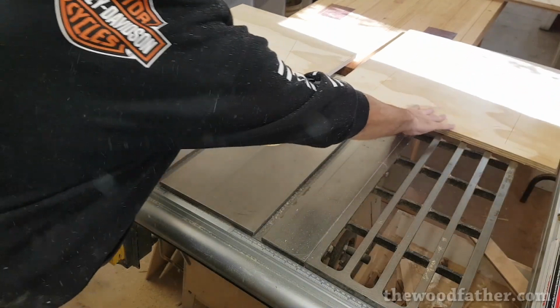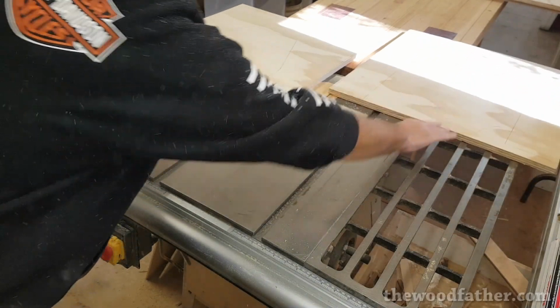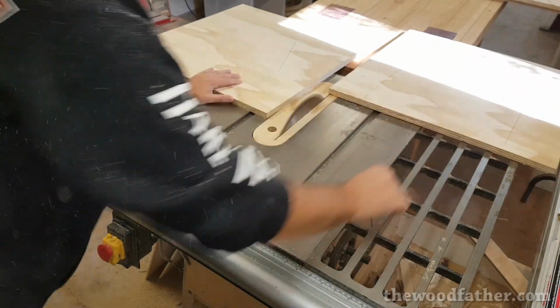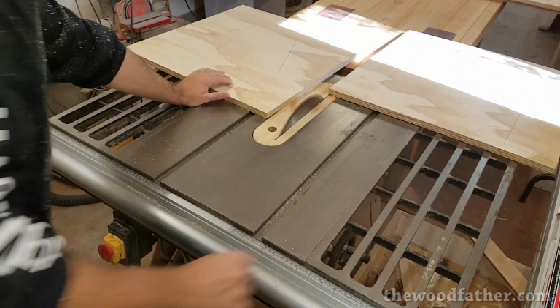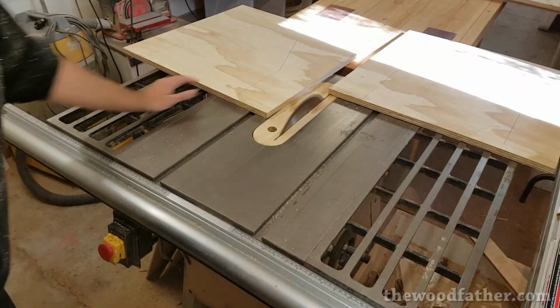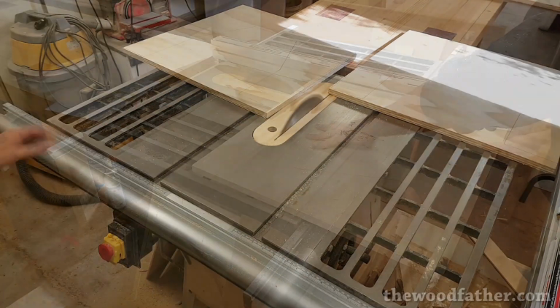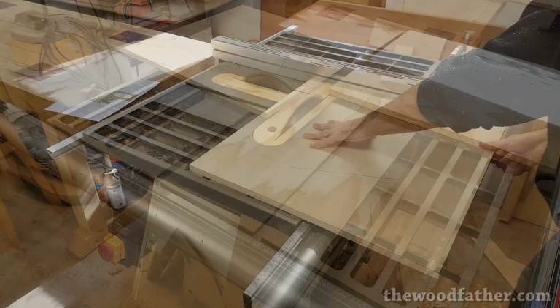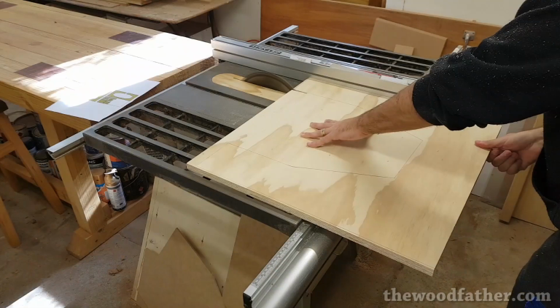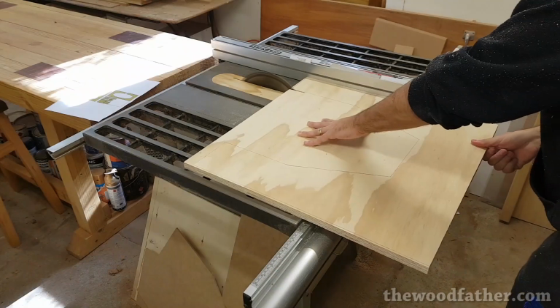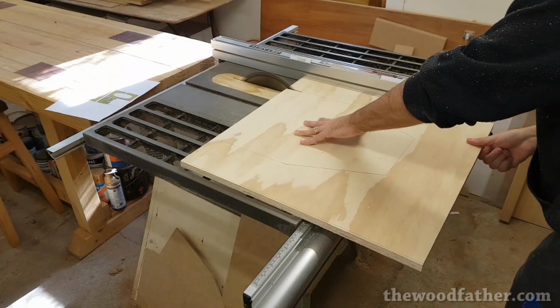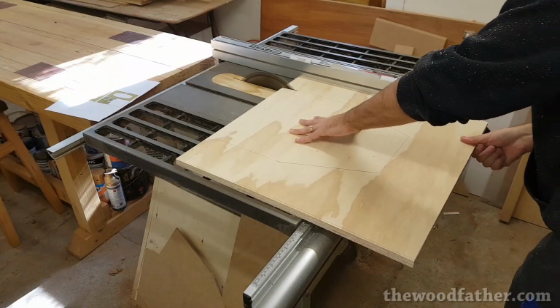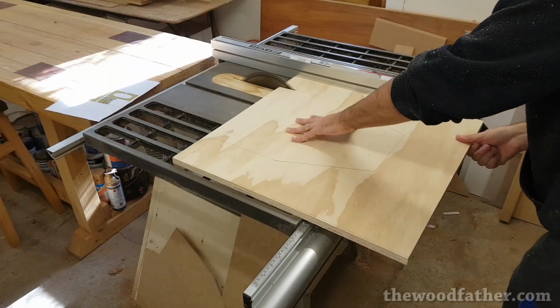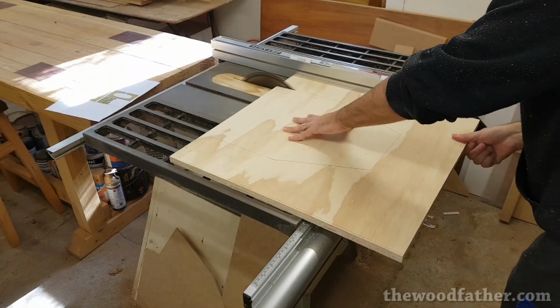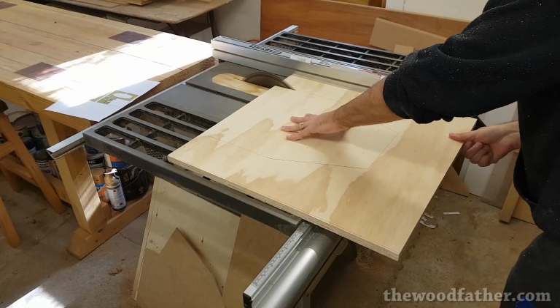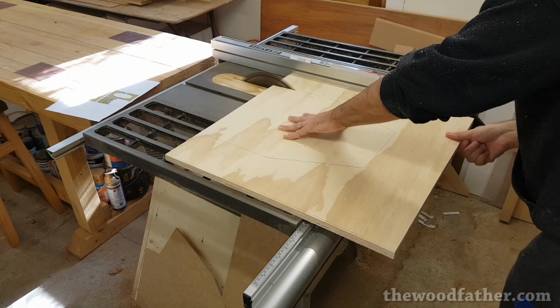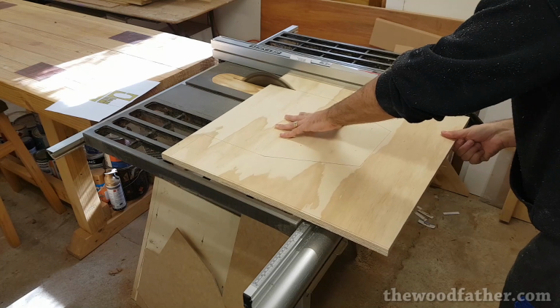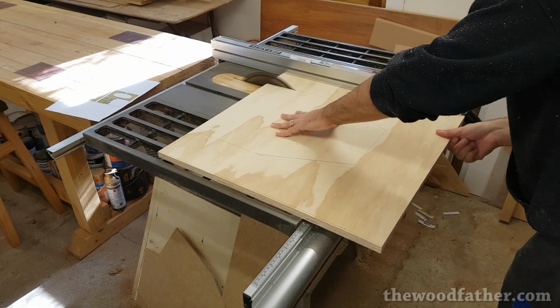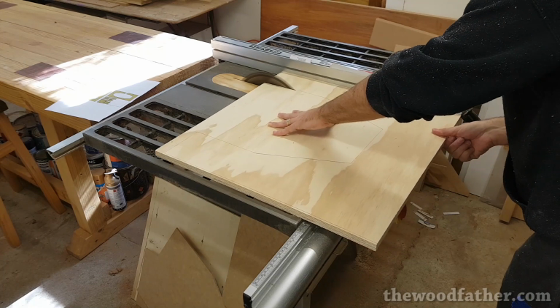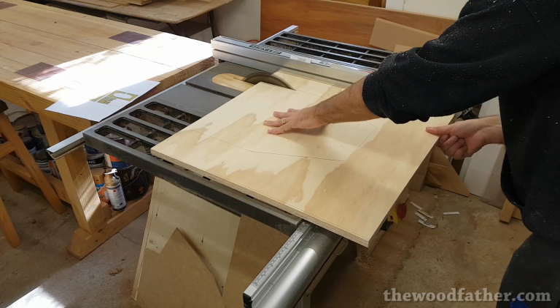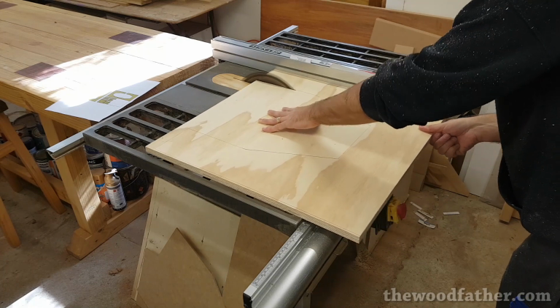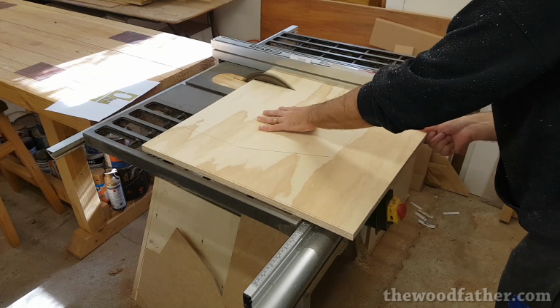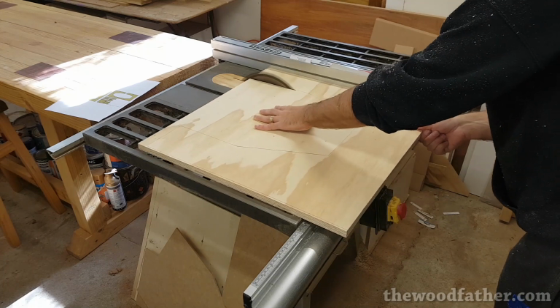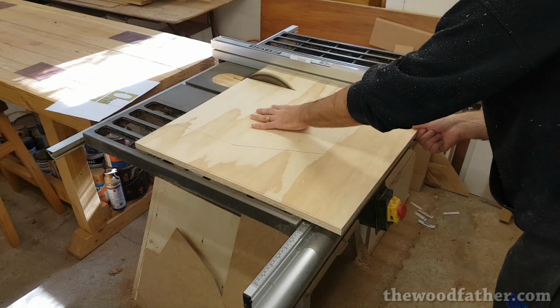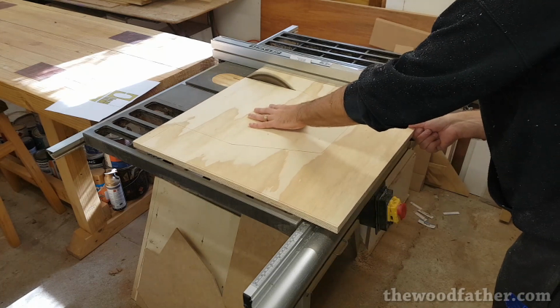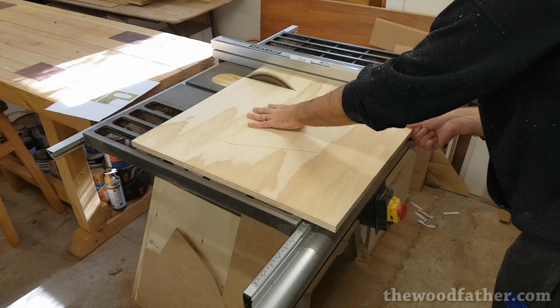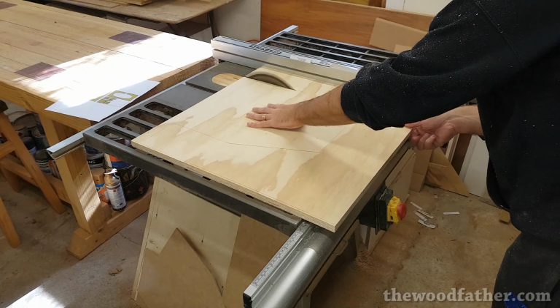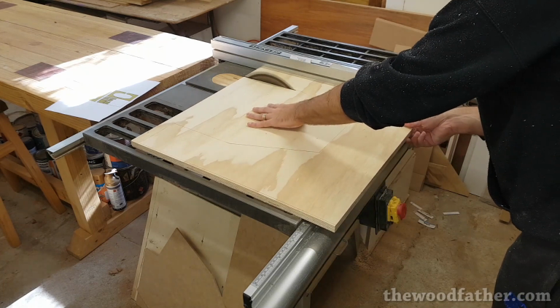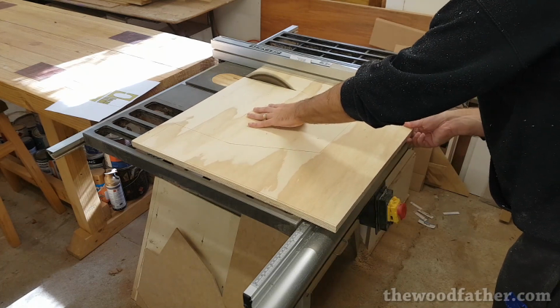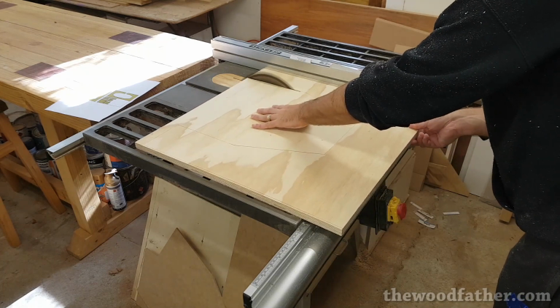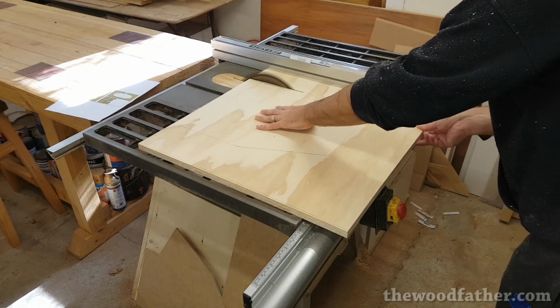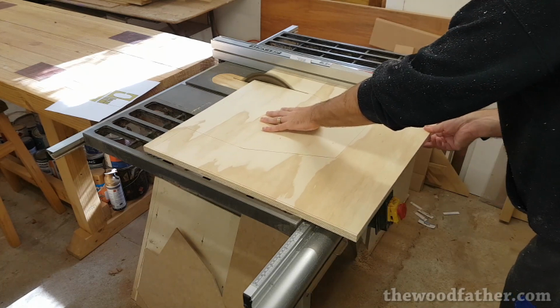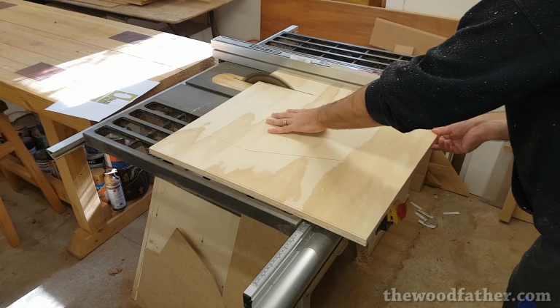I wanted straight cuts as much as possible so I did as many cuts as I could on the table saw. For any angled ones I used the jigsaw.